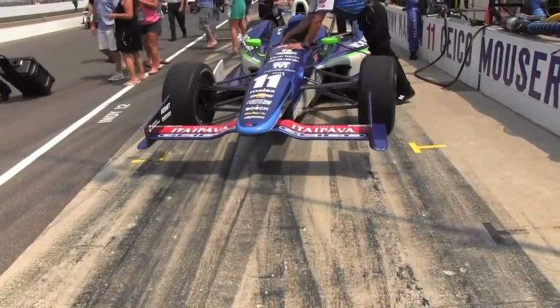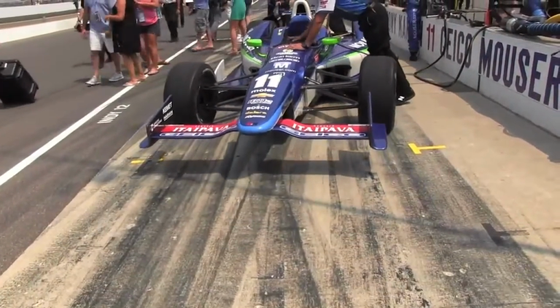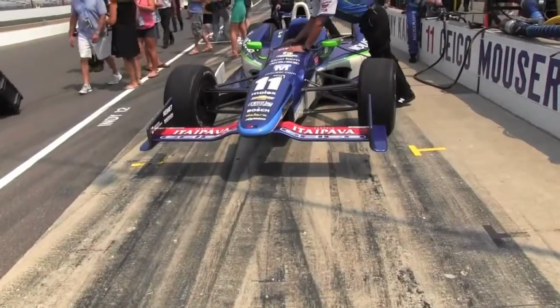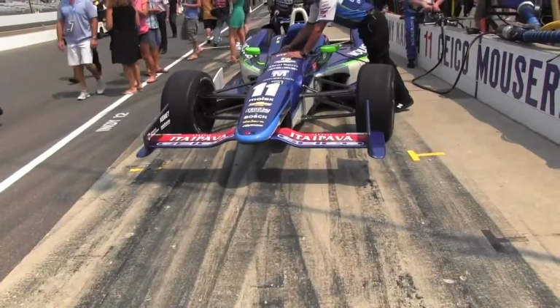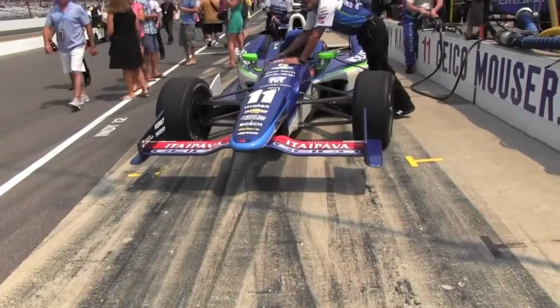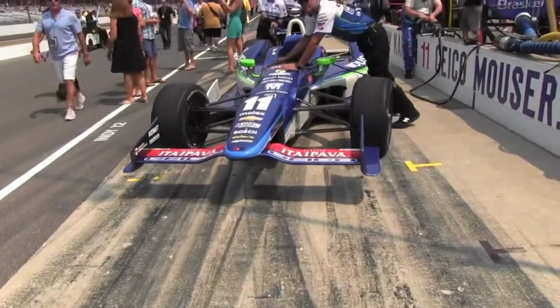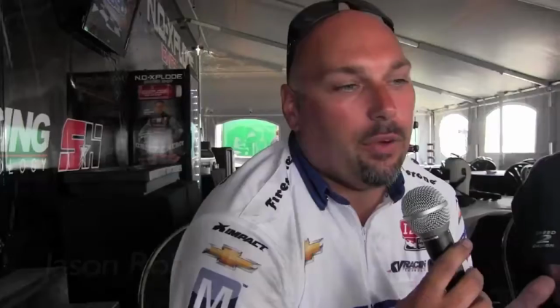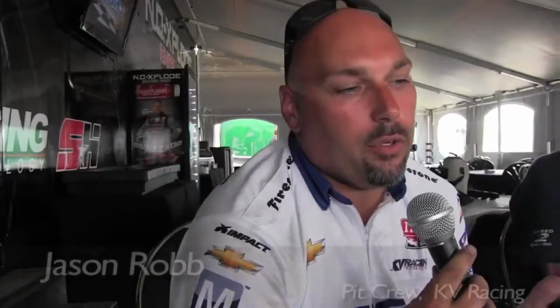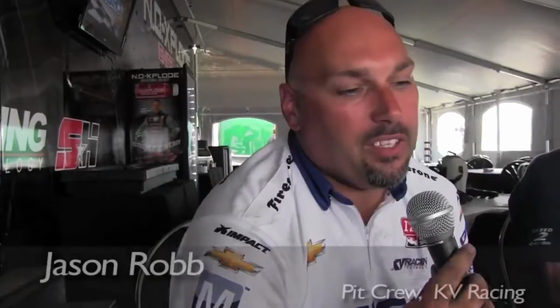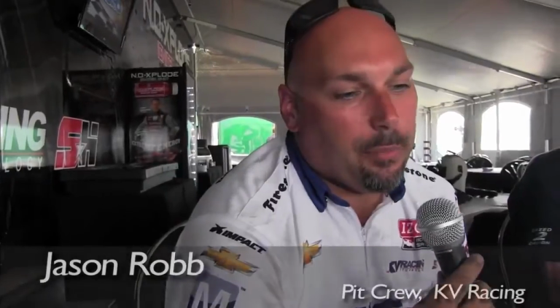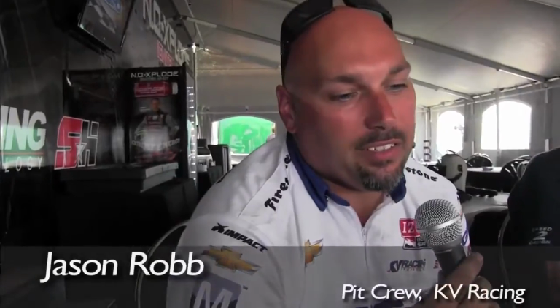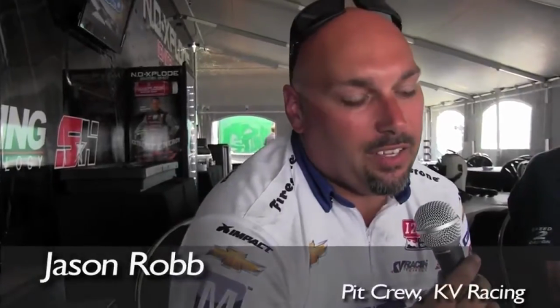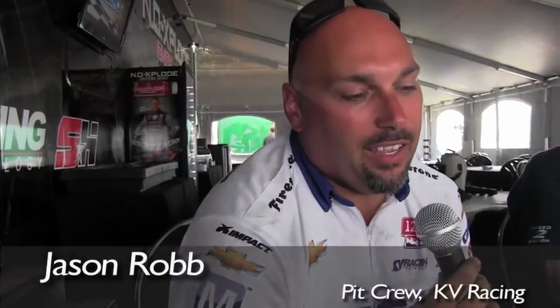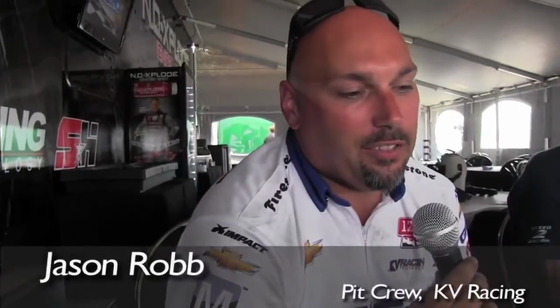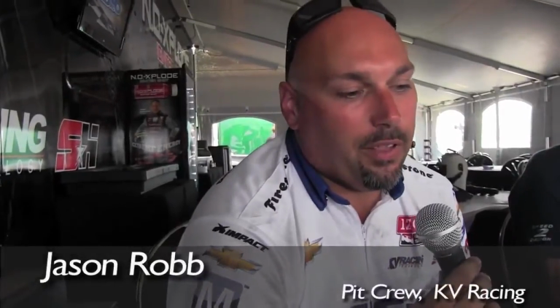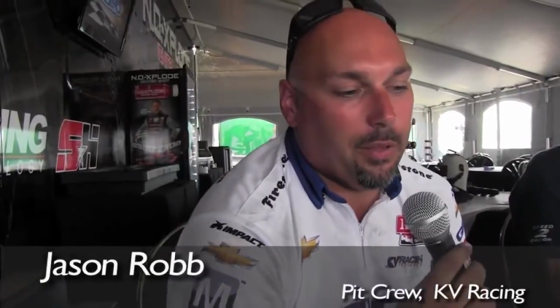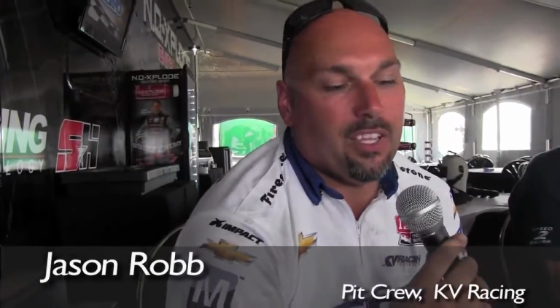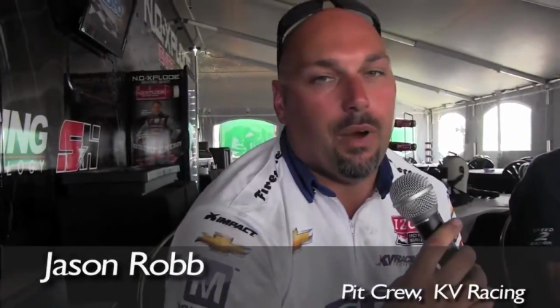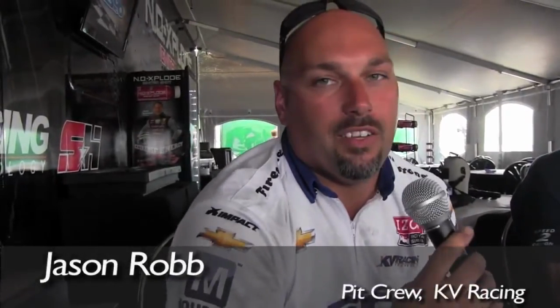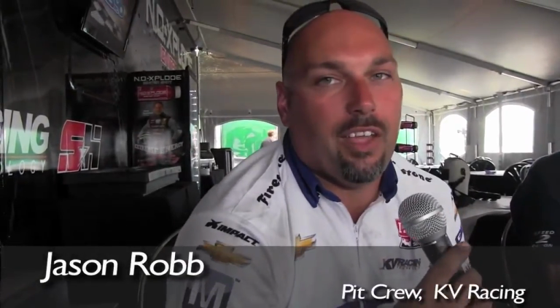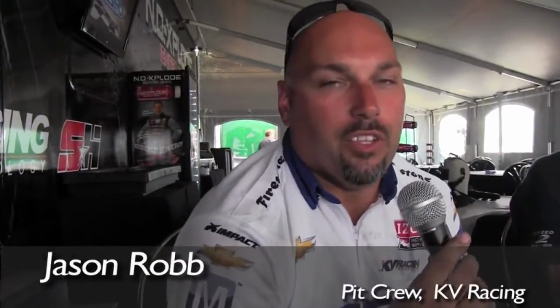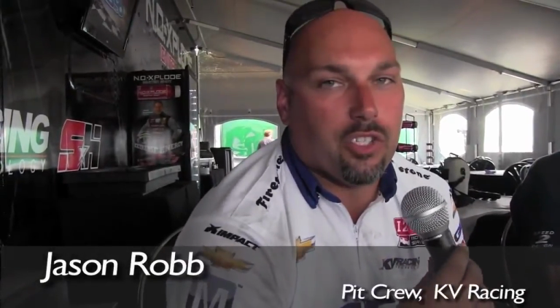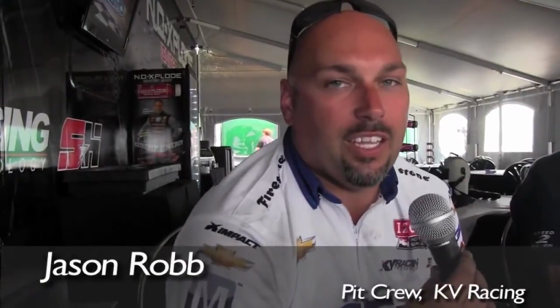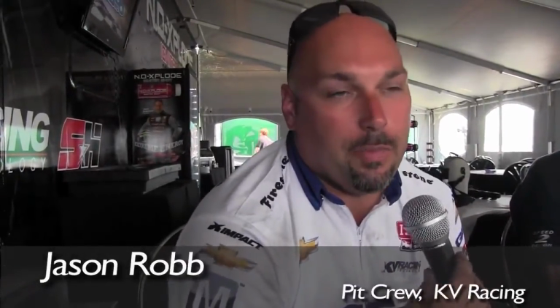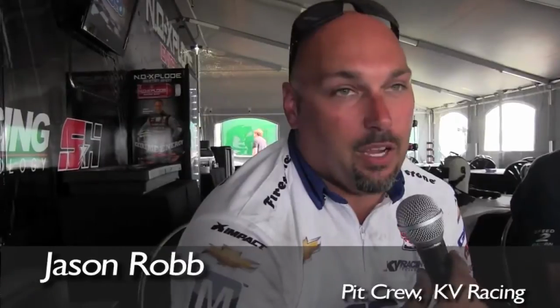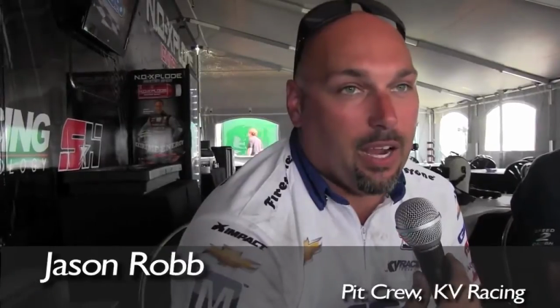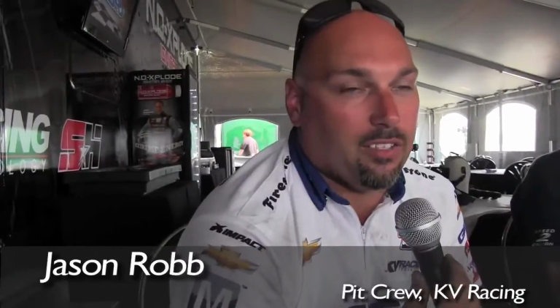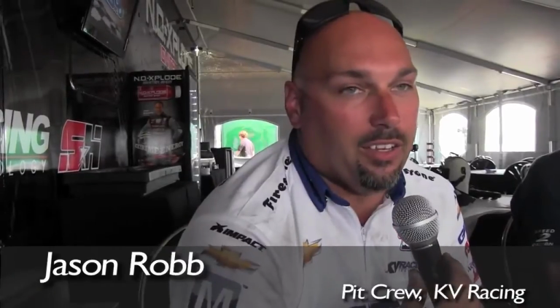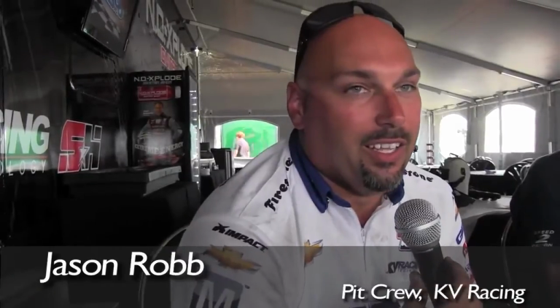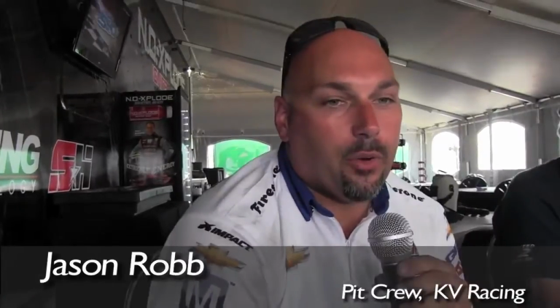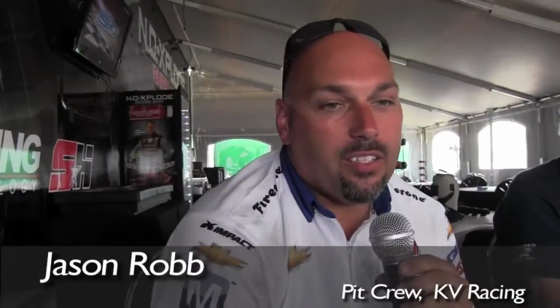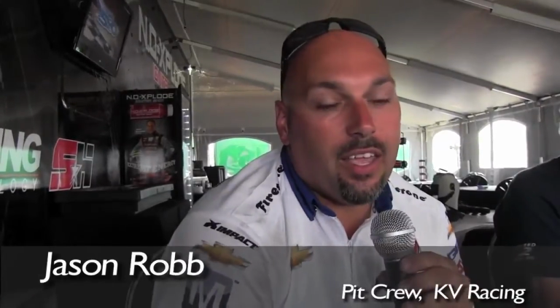Just follow us, we'll show you. We're doing pit stop practice today, and that's probably the biggest part of today — trying to get the pit stop practice done. On race day...